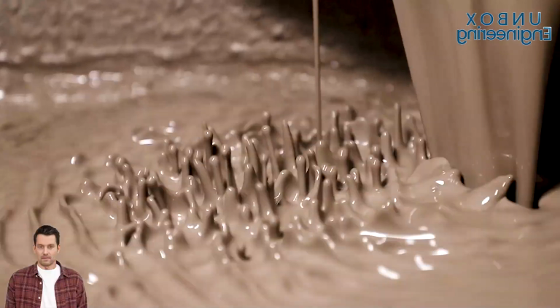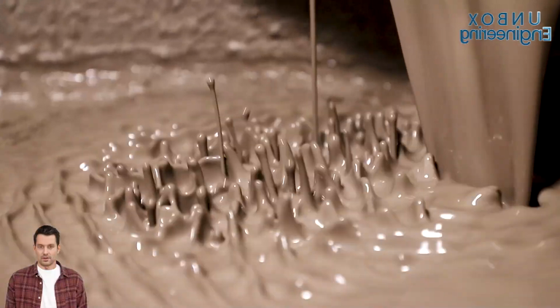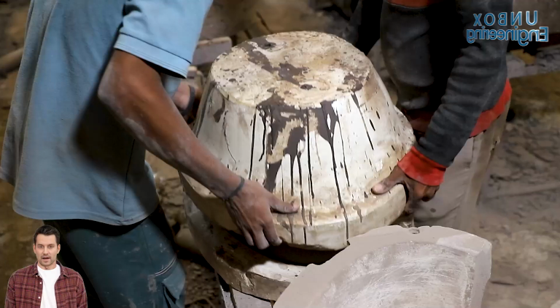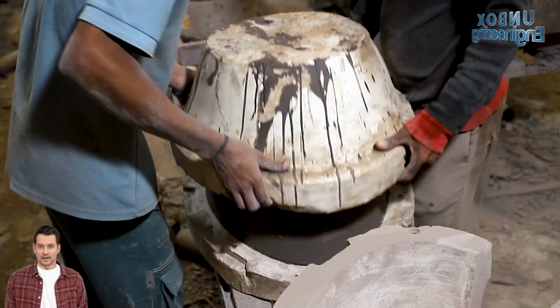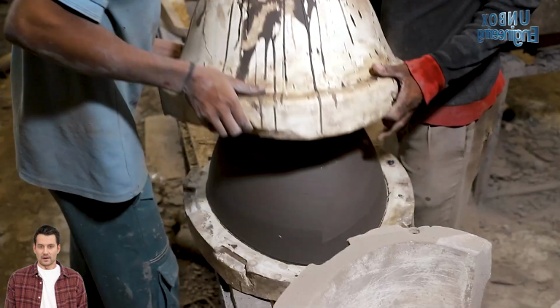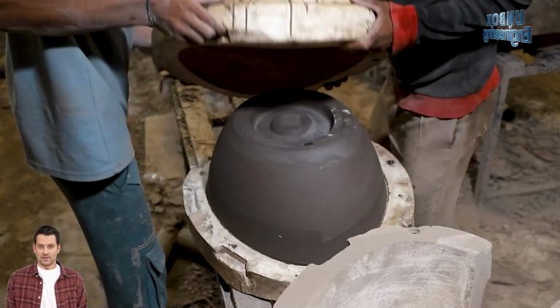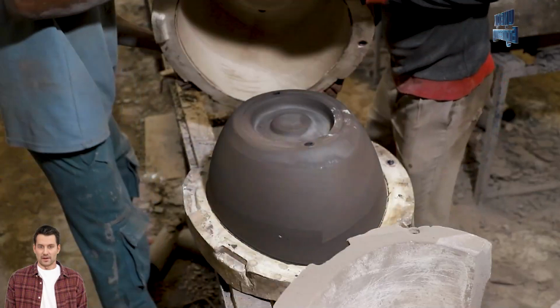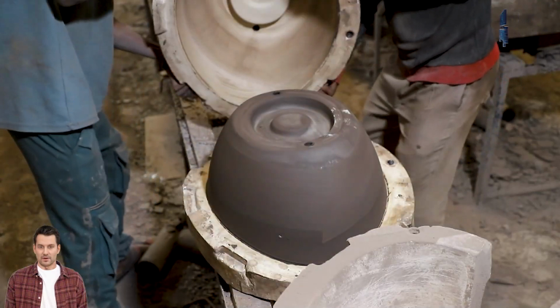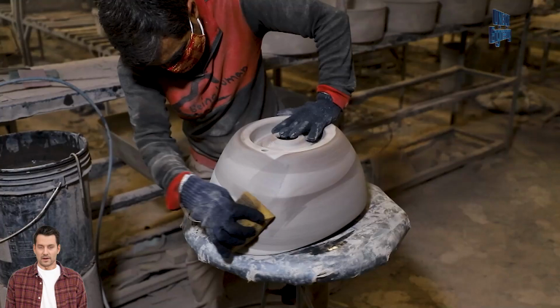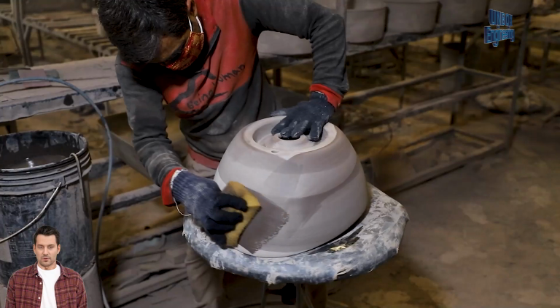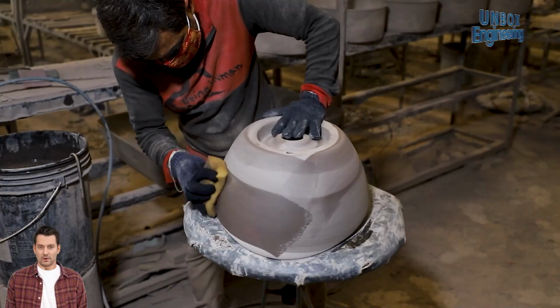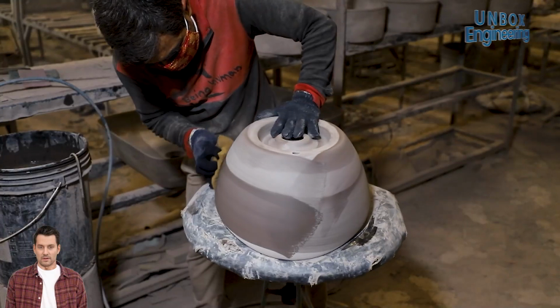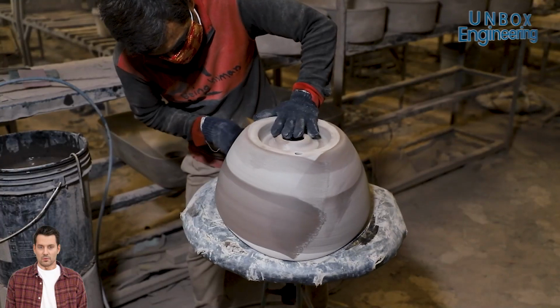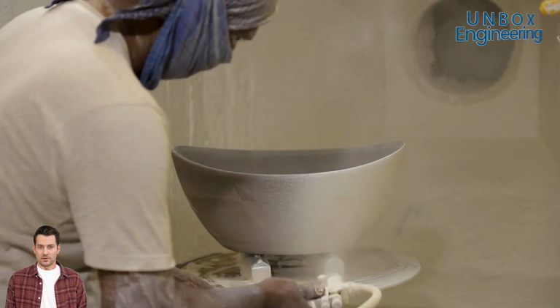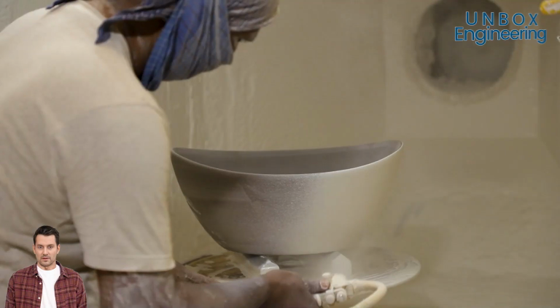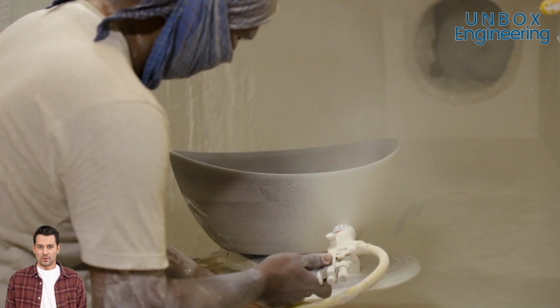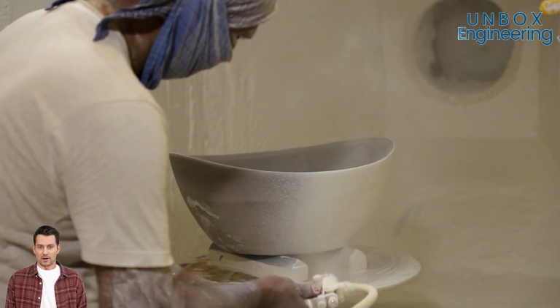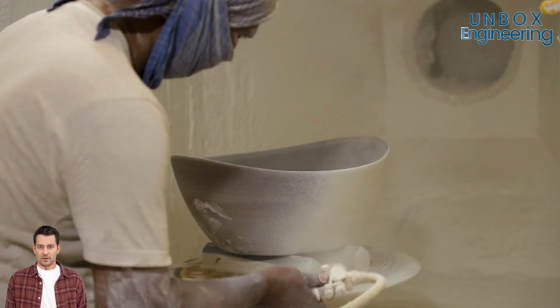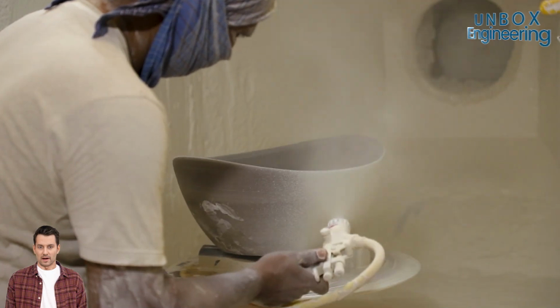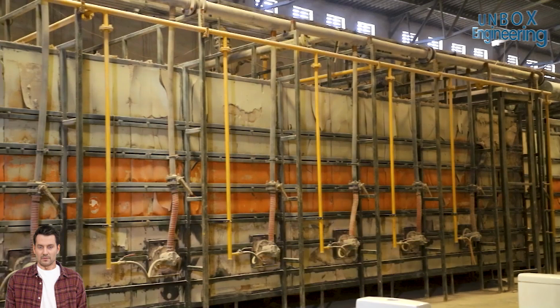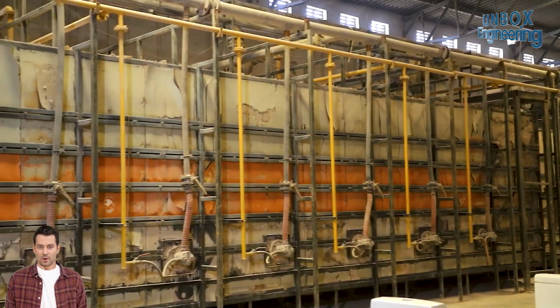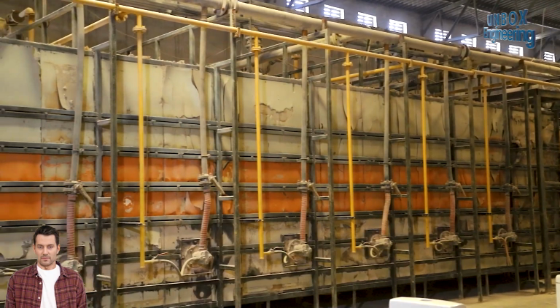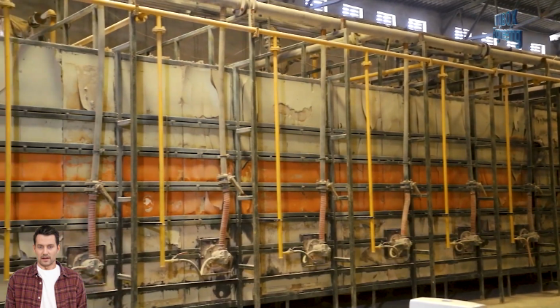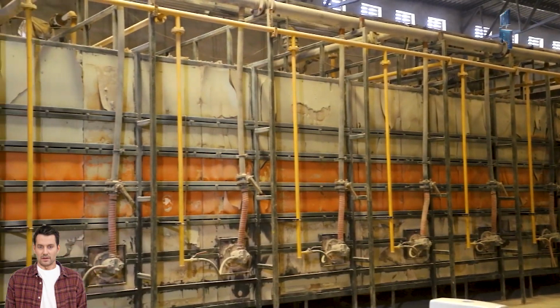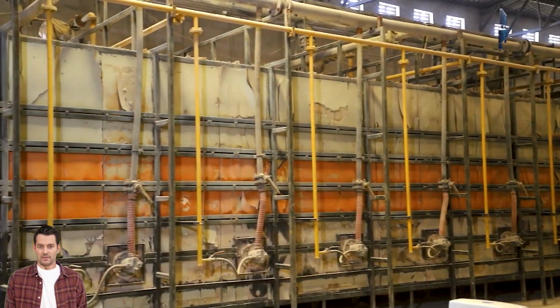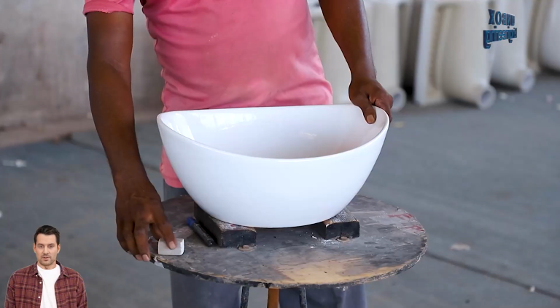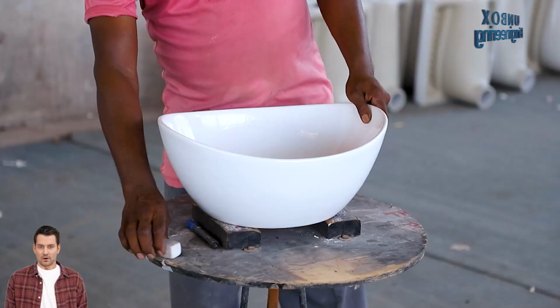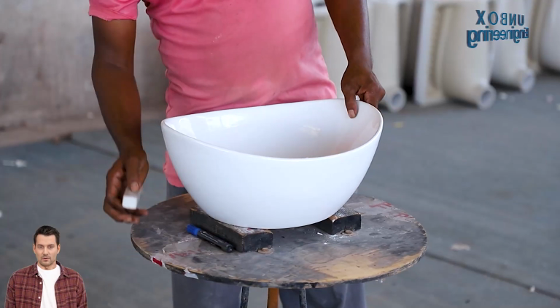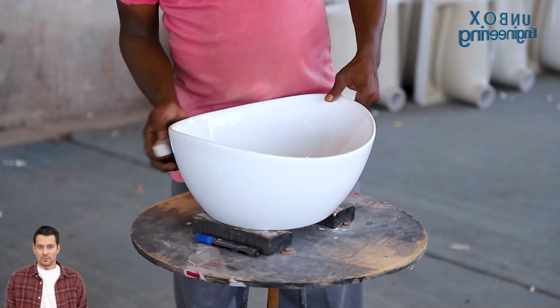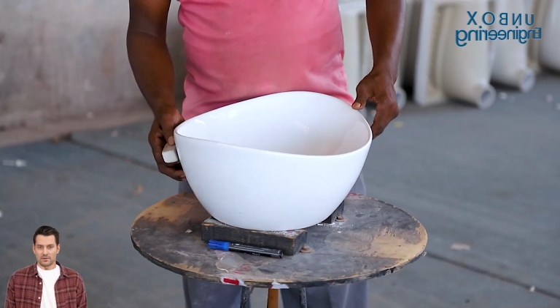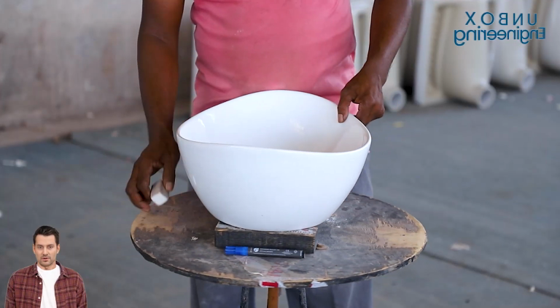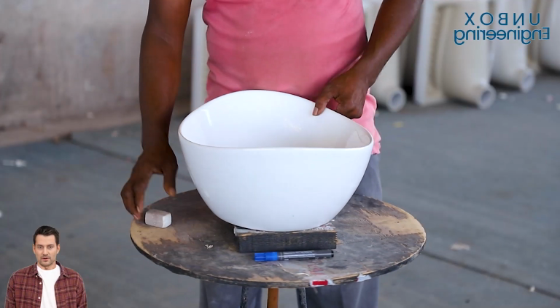Today, in this factory tour, you will see the production line of washbasins. So, let's start.